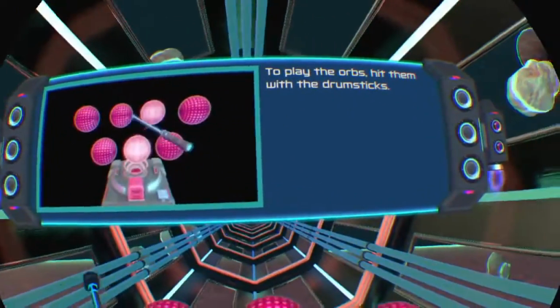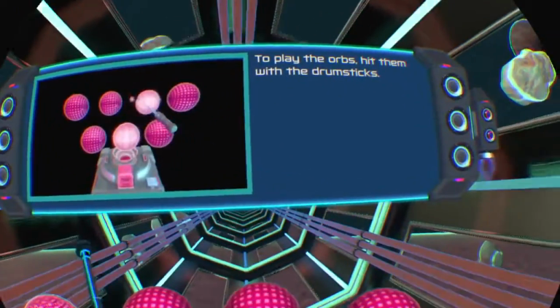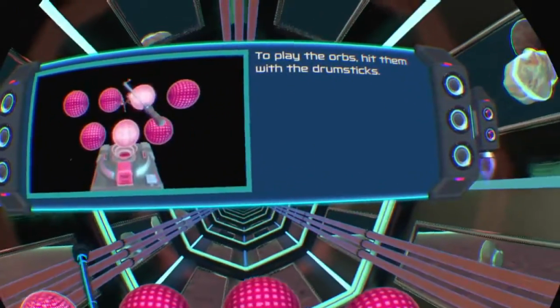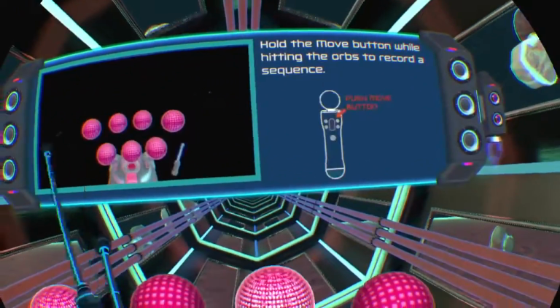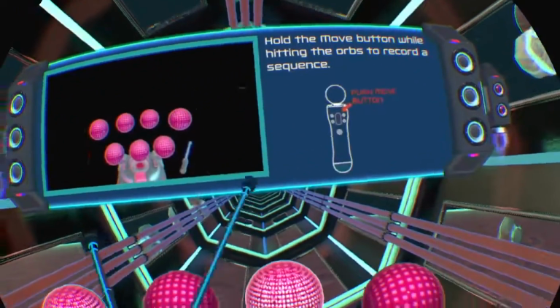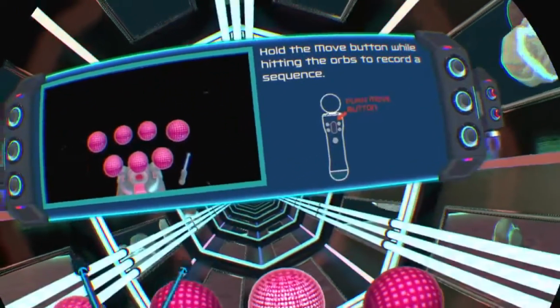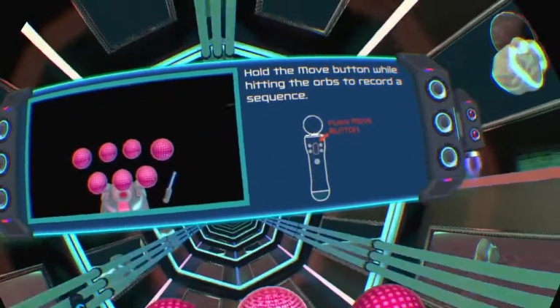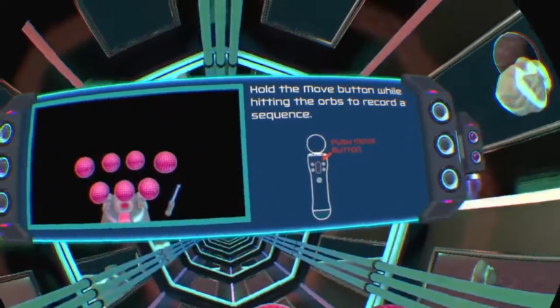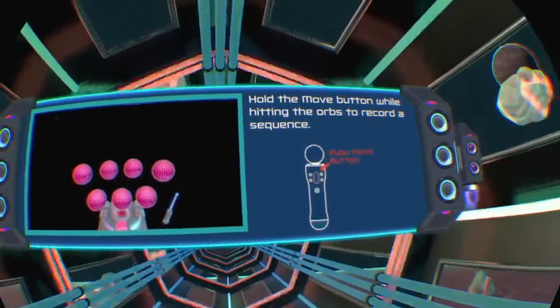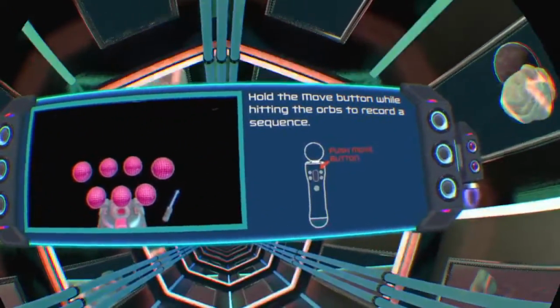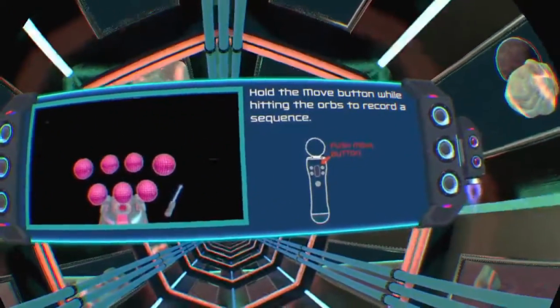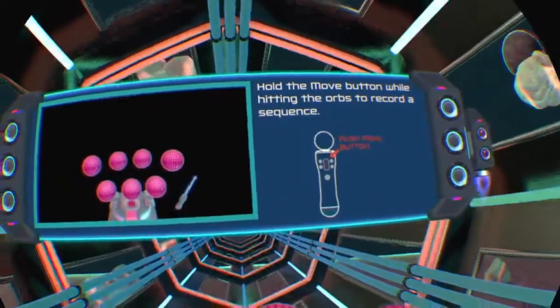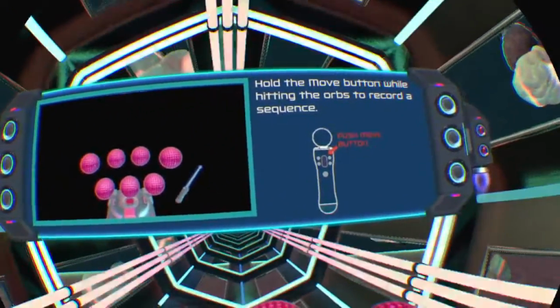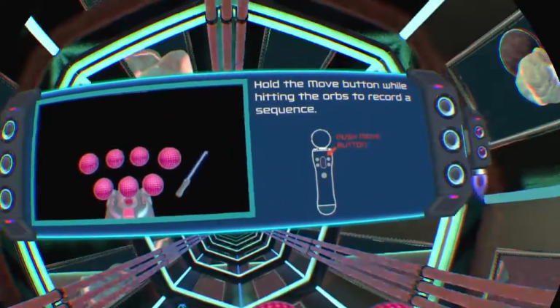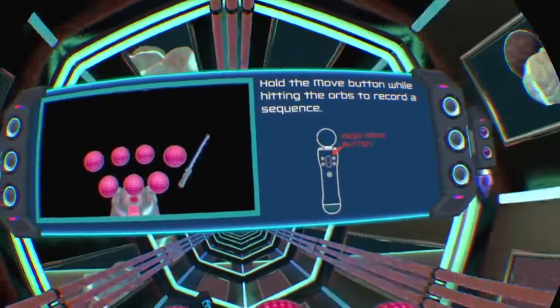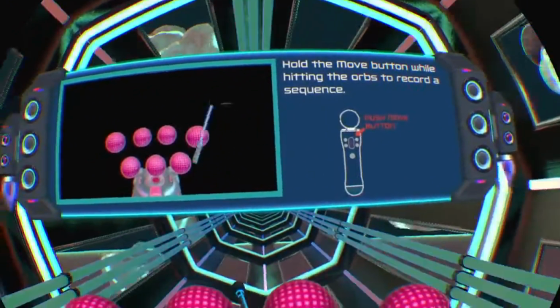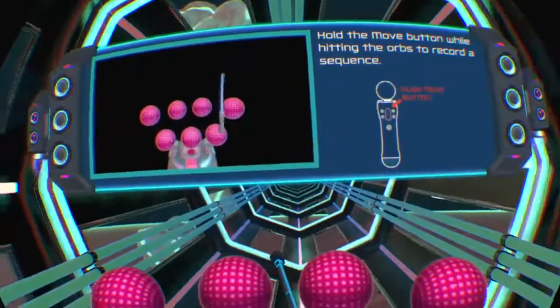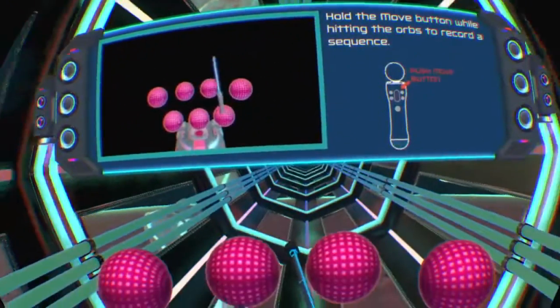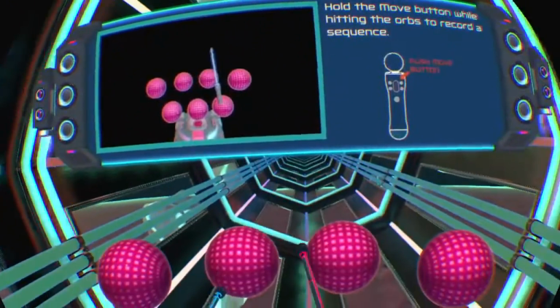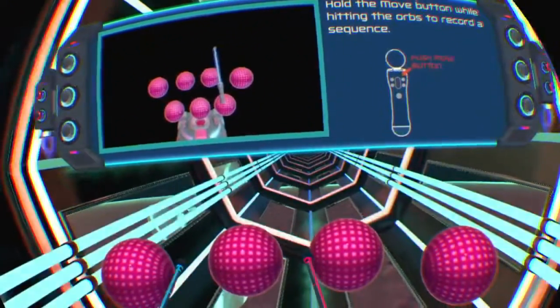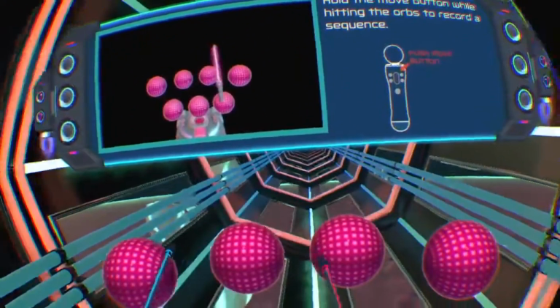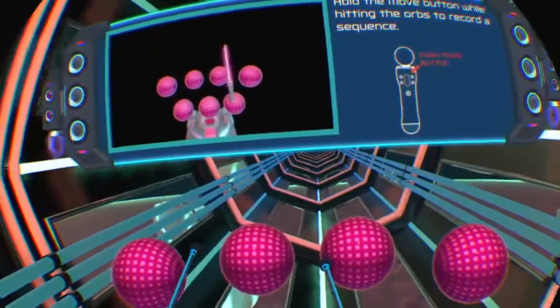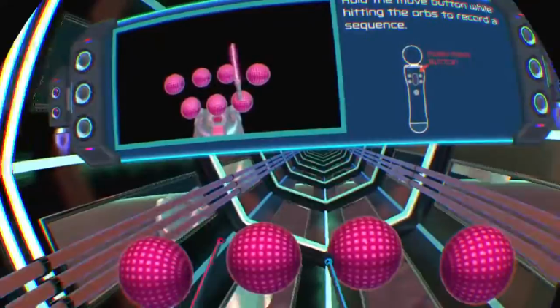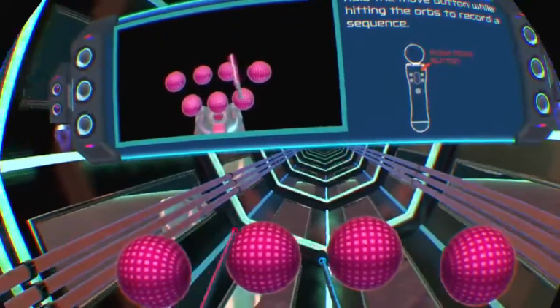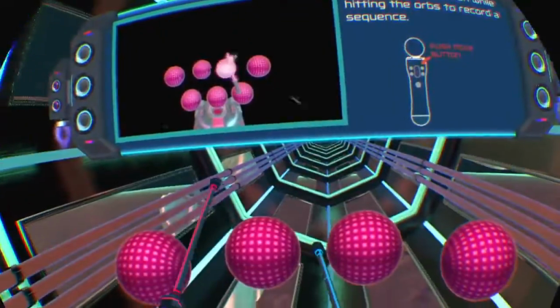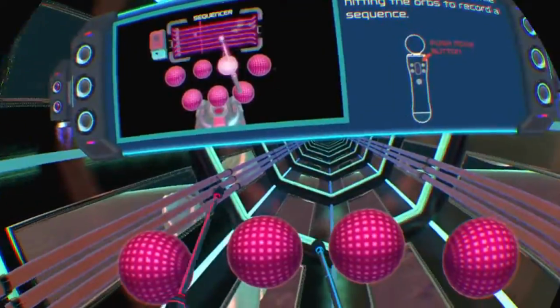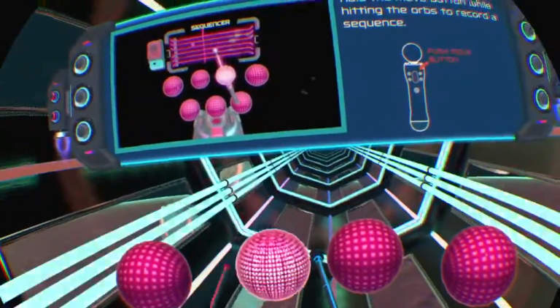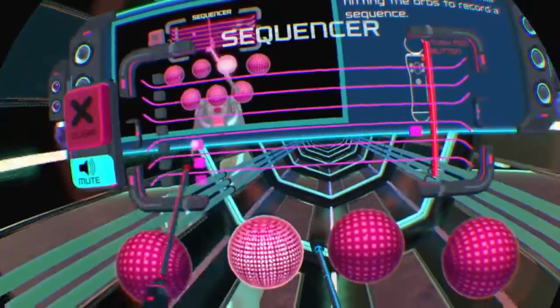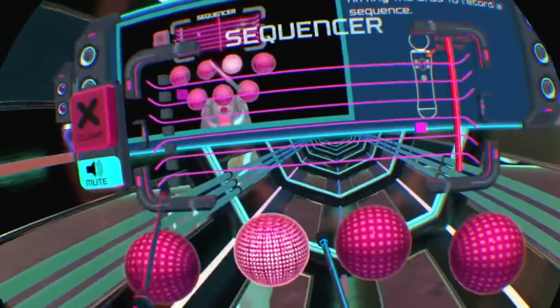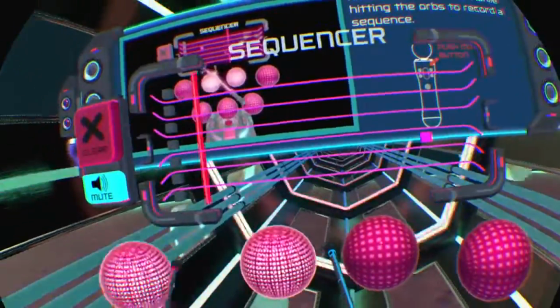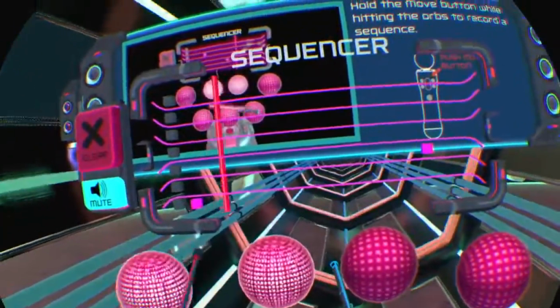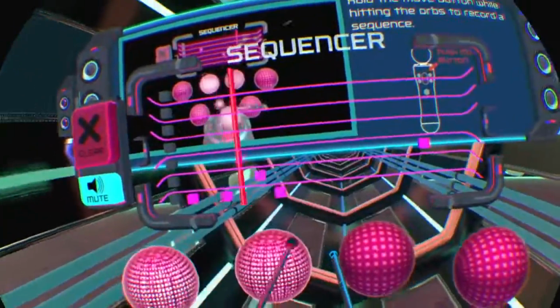You can also record your own sequence by holding the Move button as you... Great job!